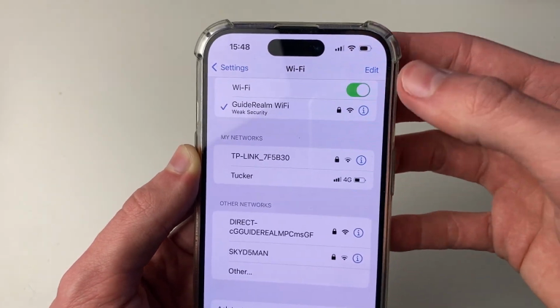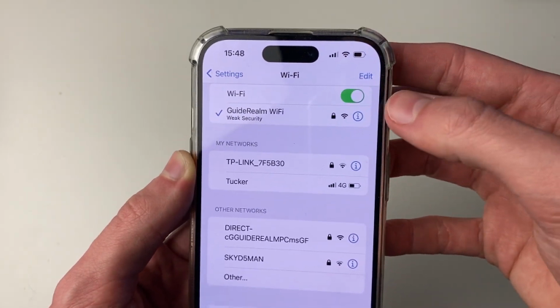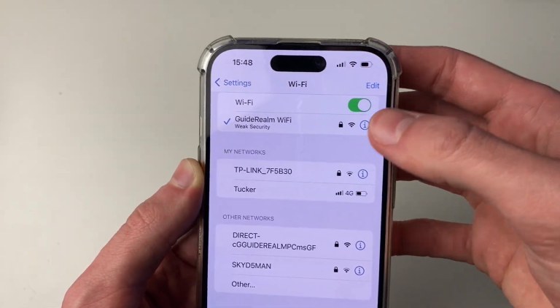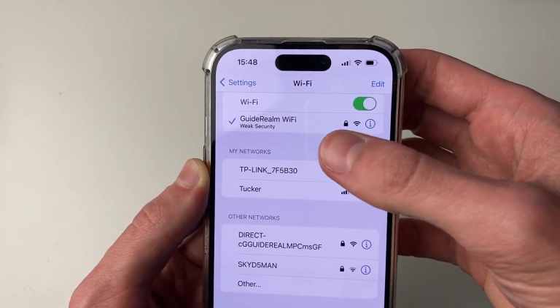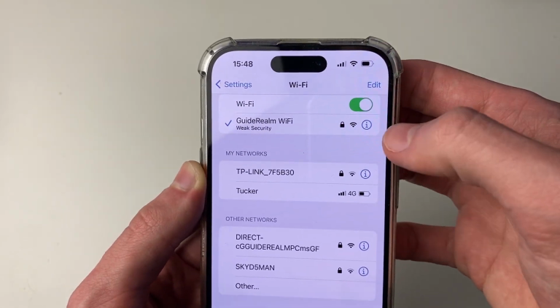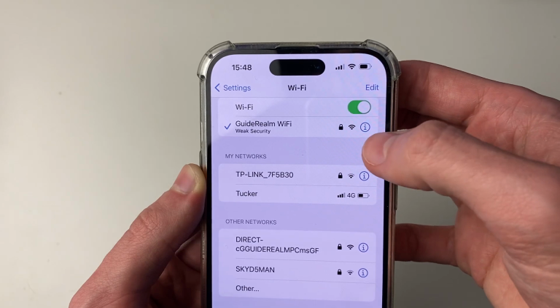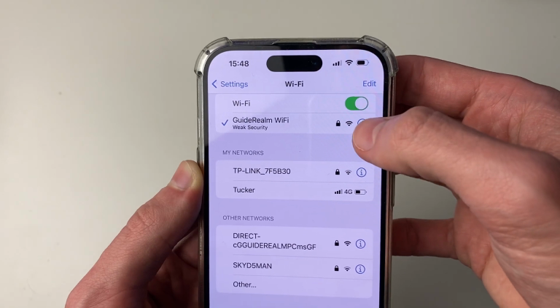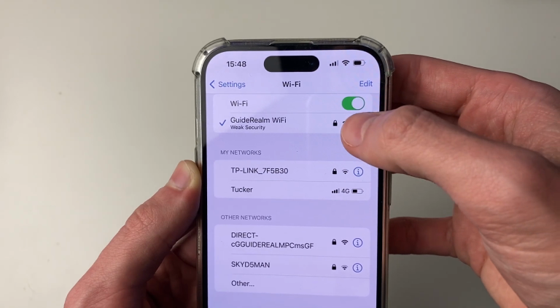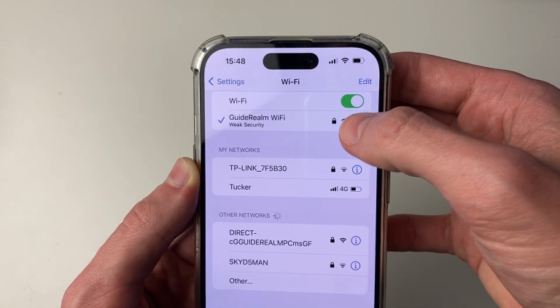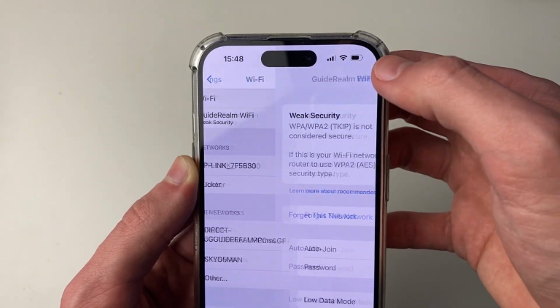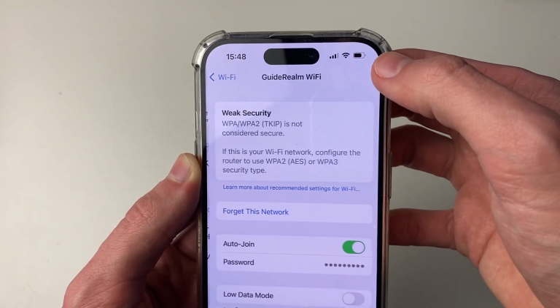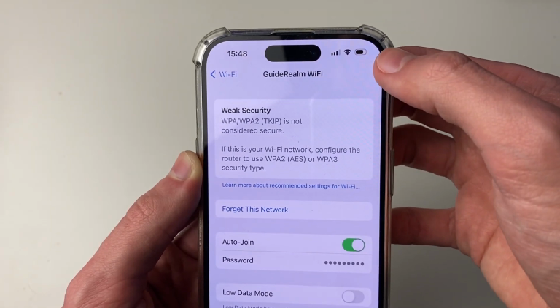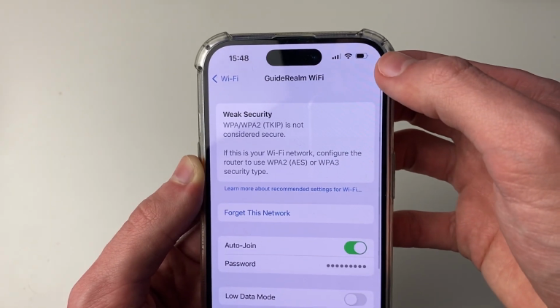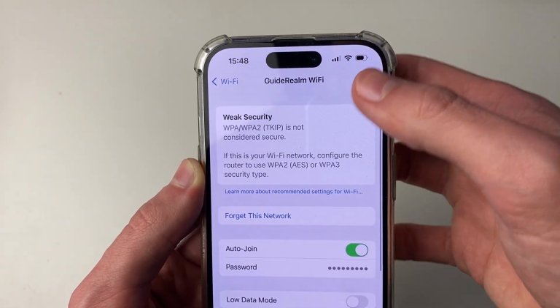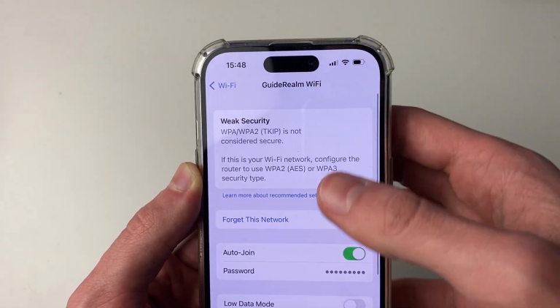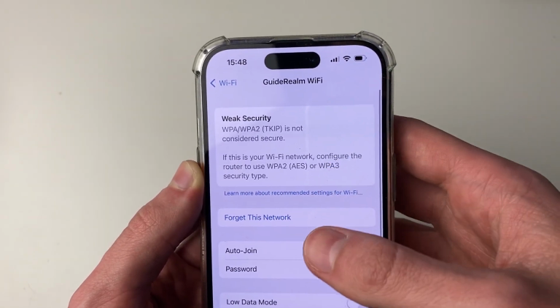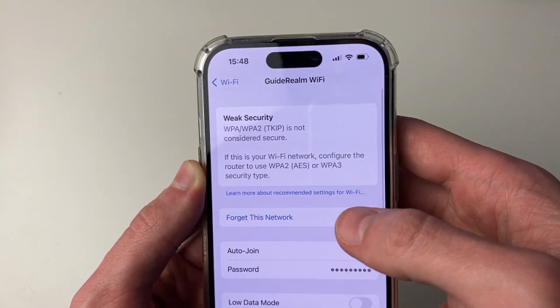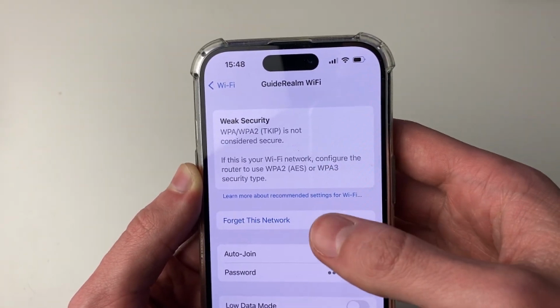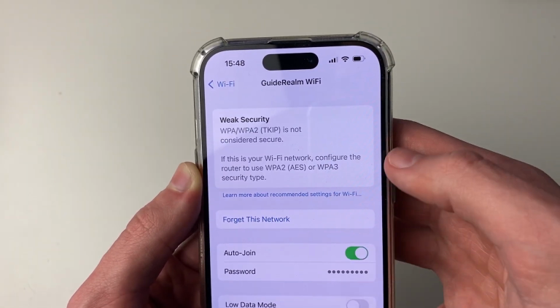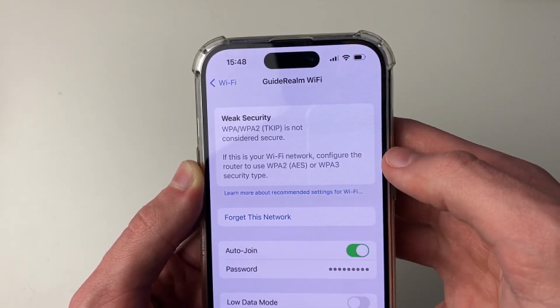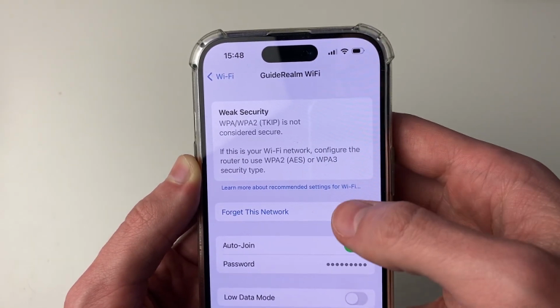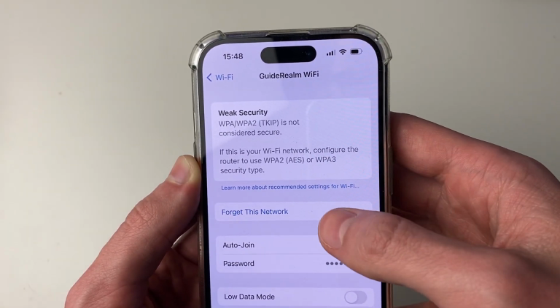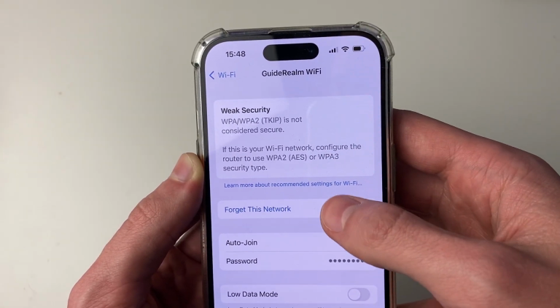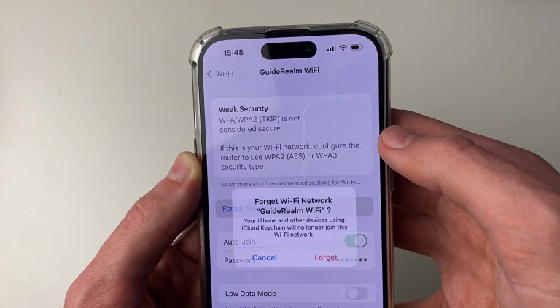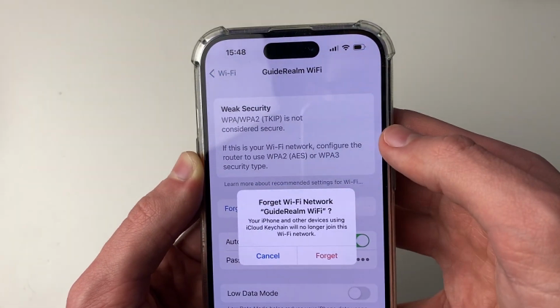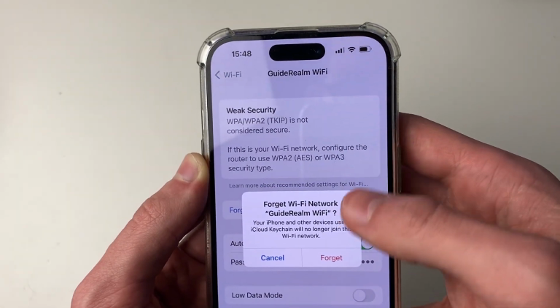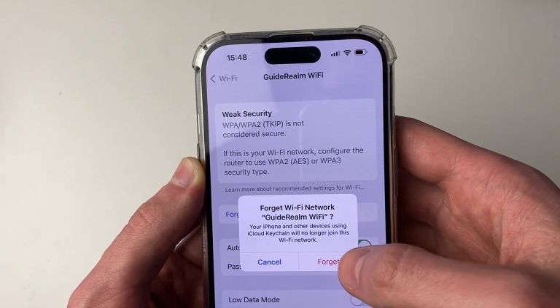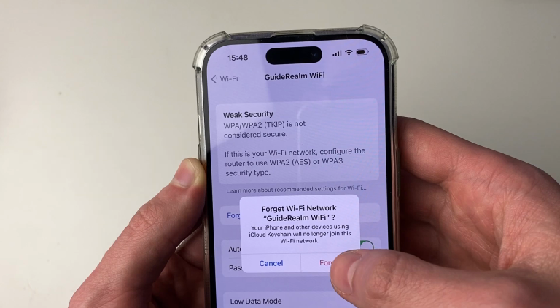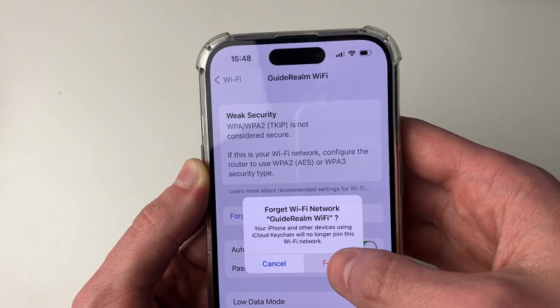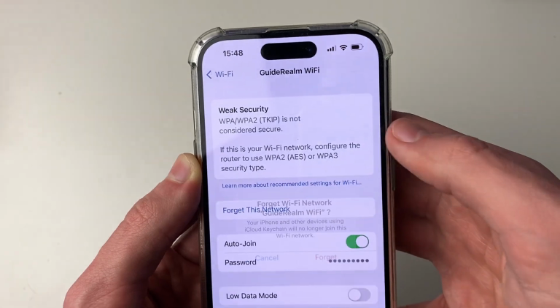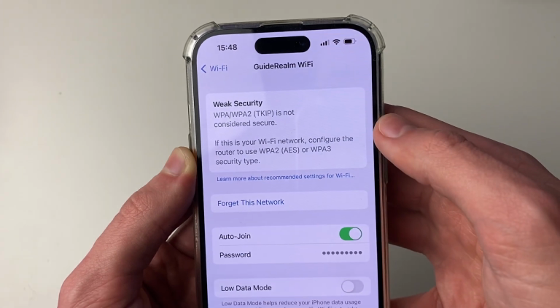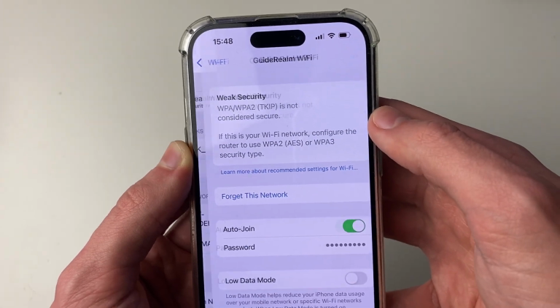First of all, go to the right of the network and click on the 'i' icon, and then all you want to do is go and forget the network. So click on 'Forget' and forget again.